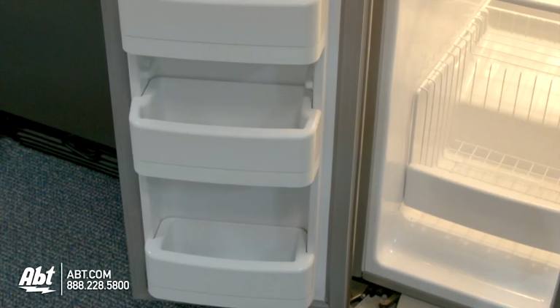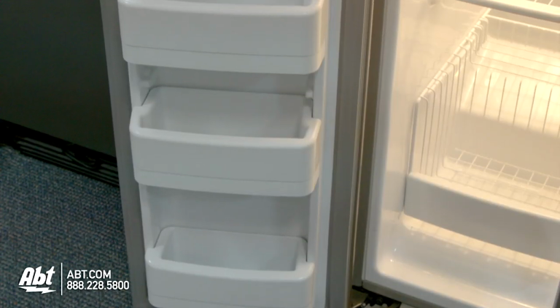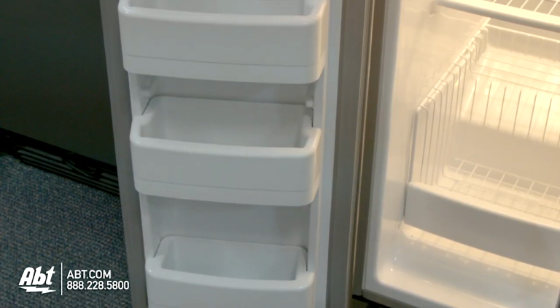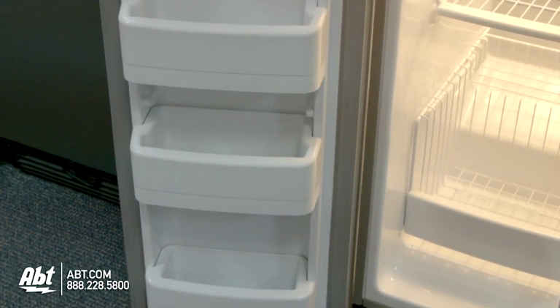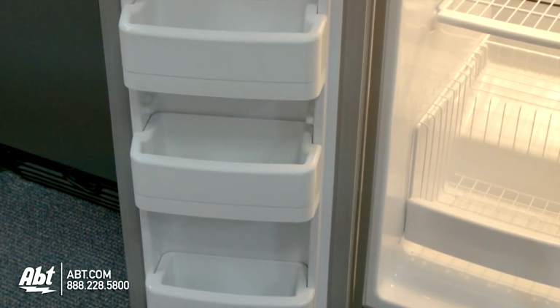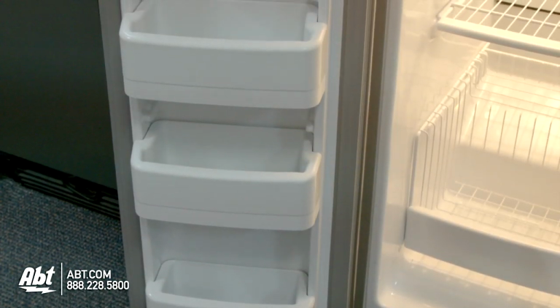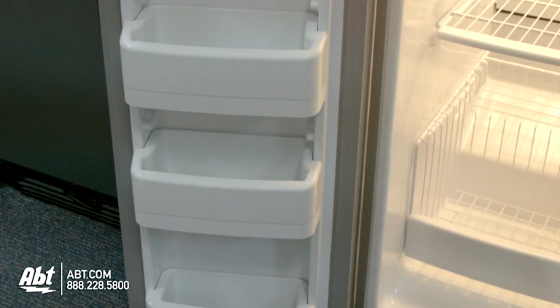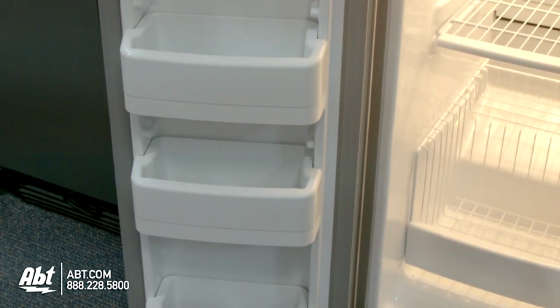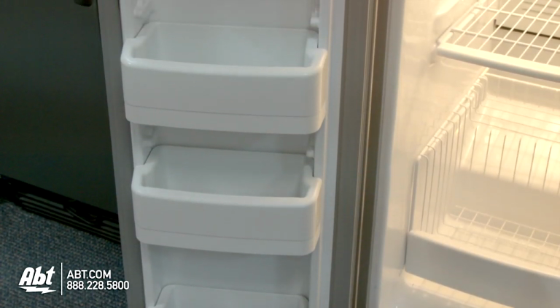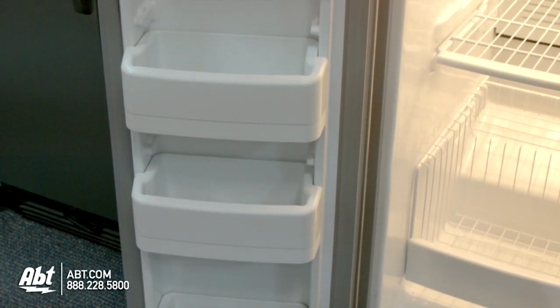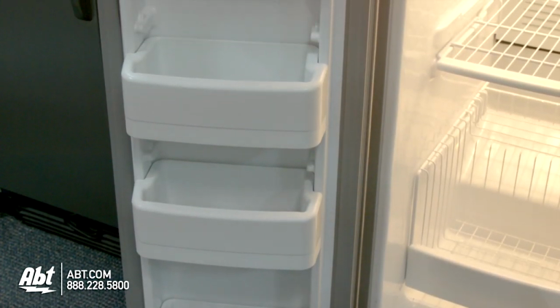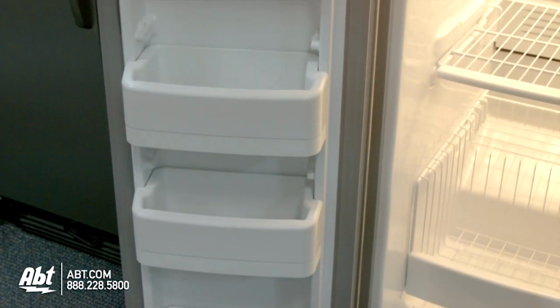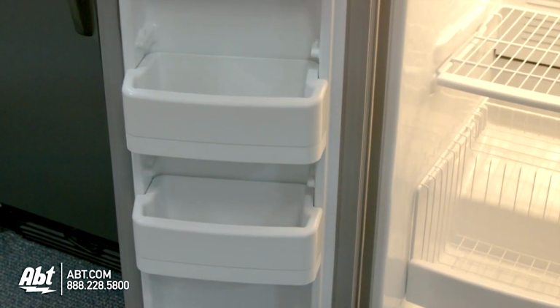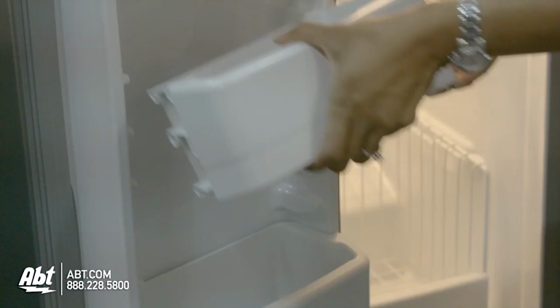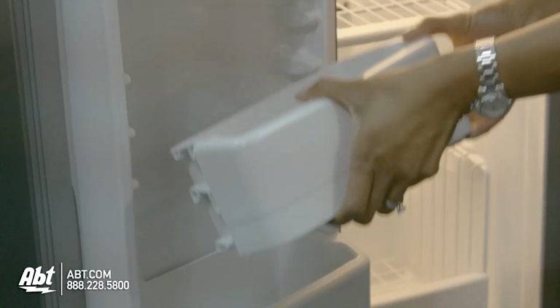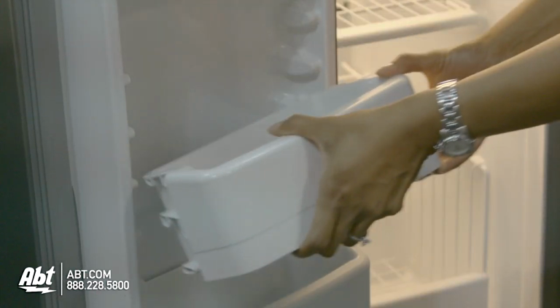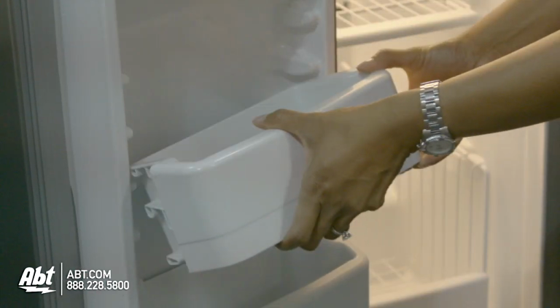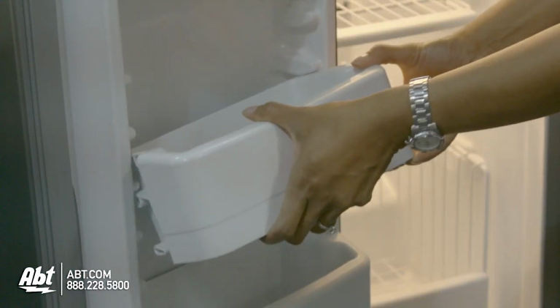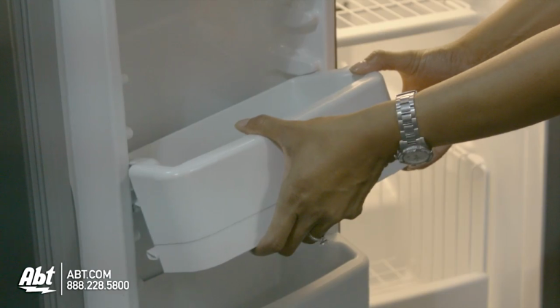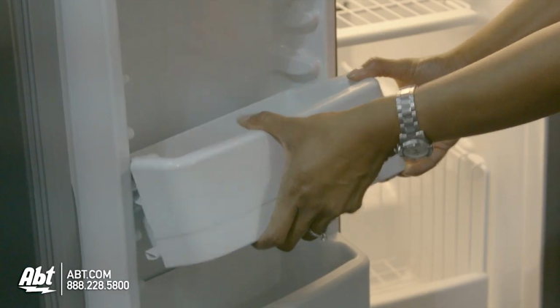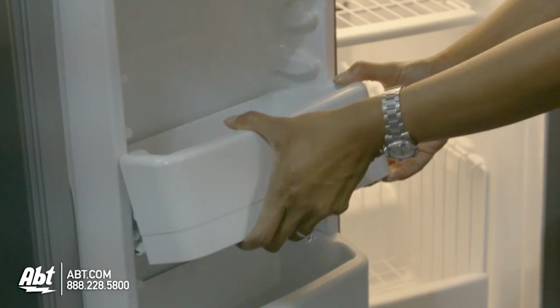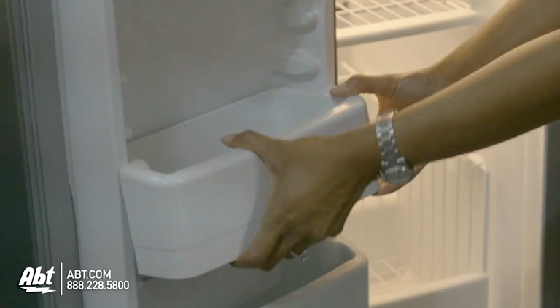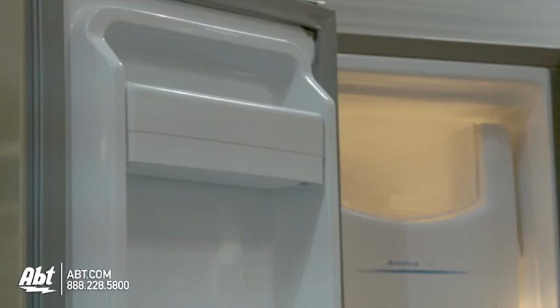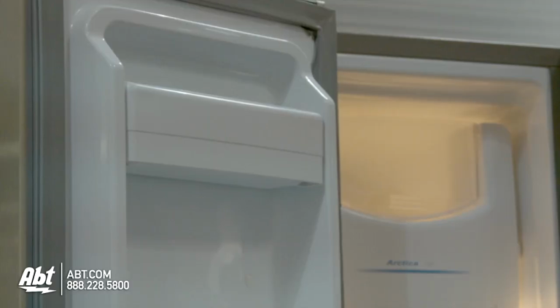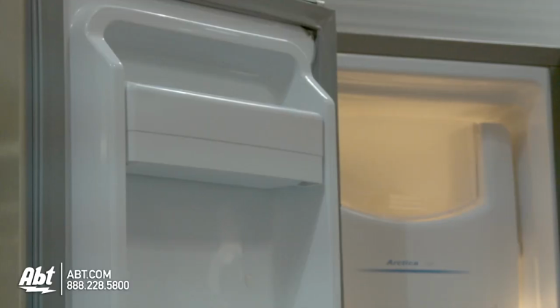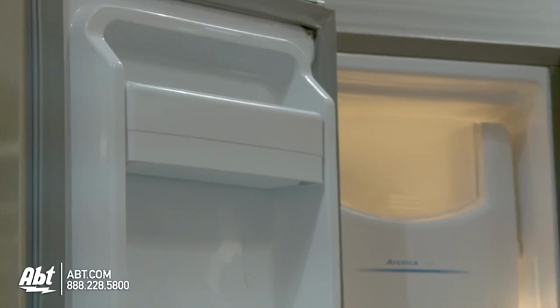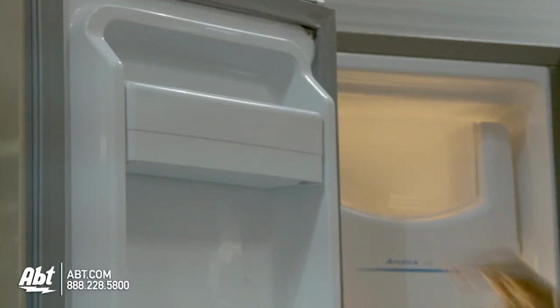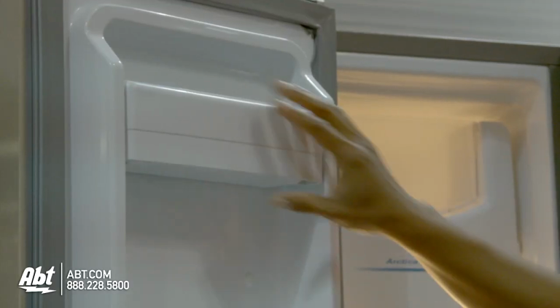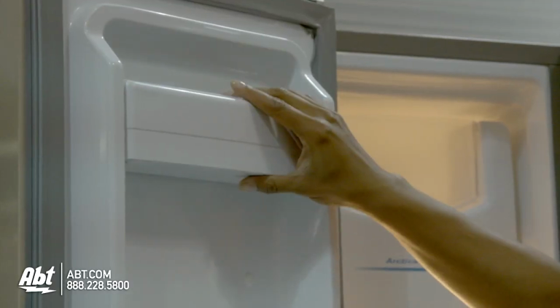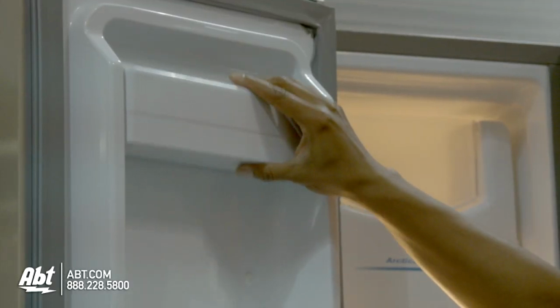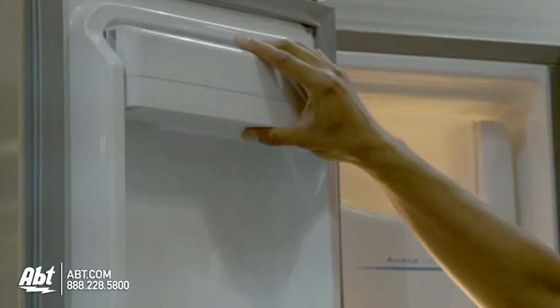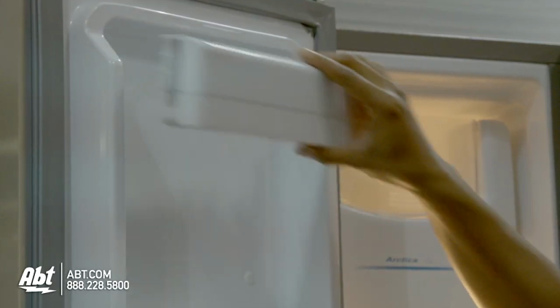On the freezer door are four door bins; two are fully adjustable. All are easily removable for cleaning.